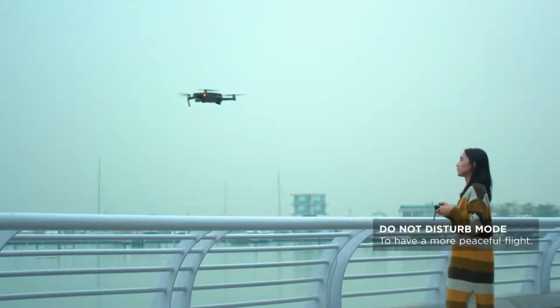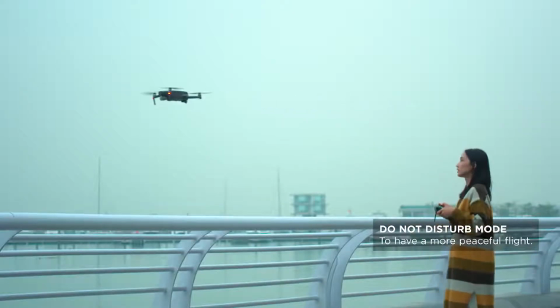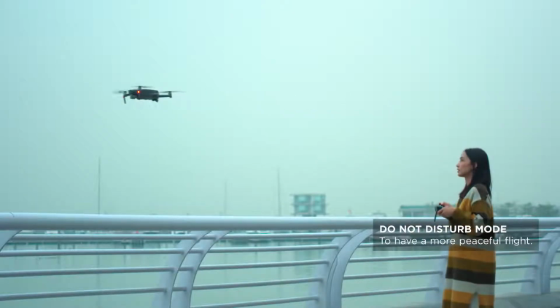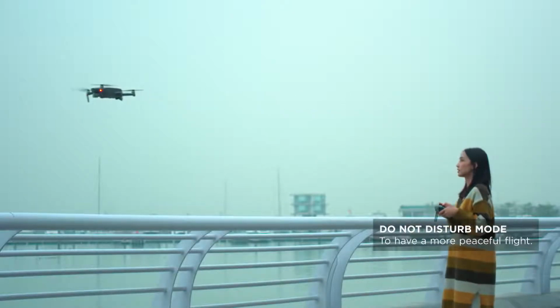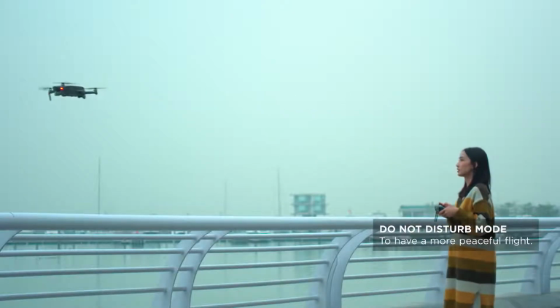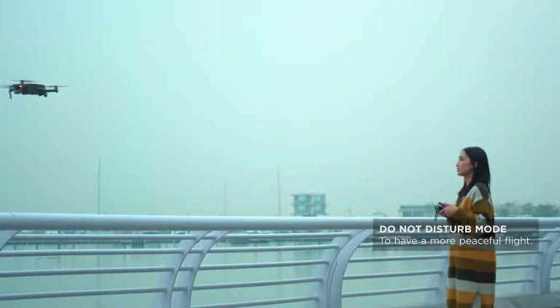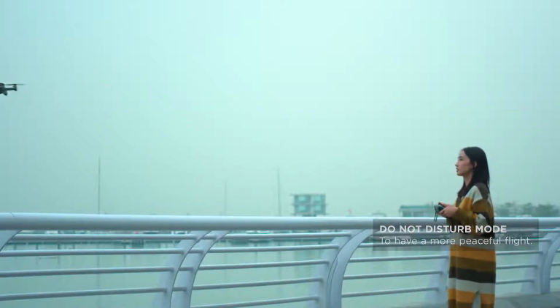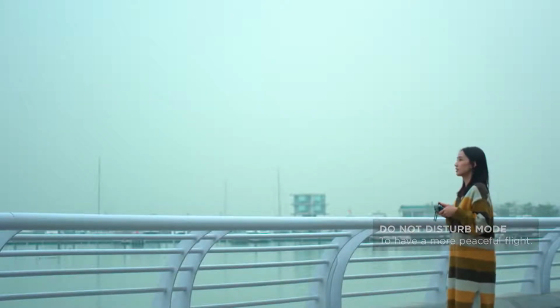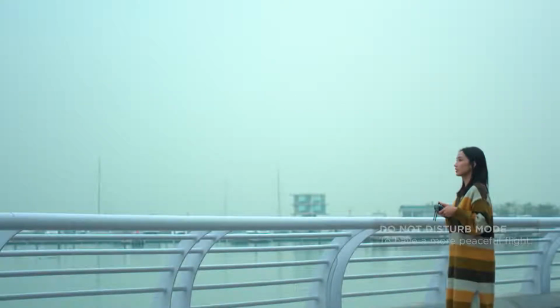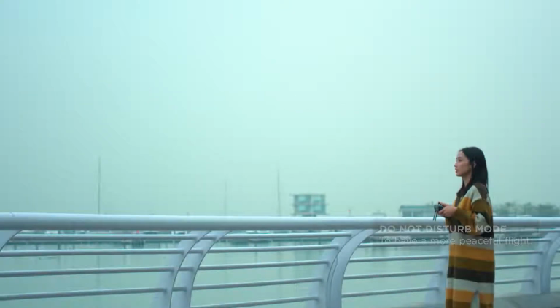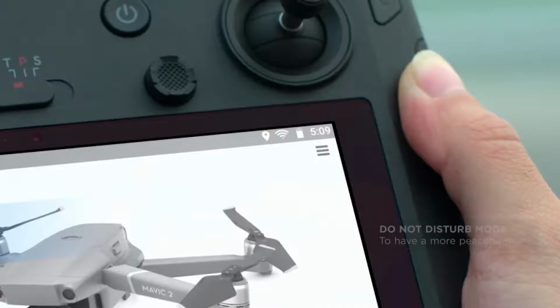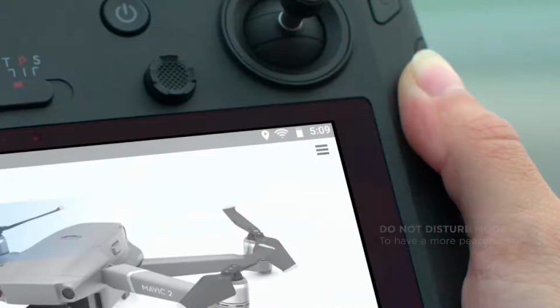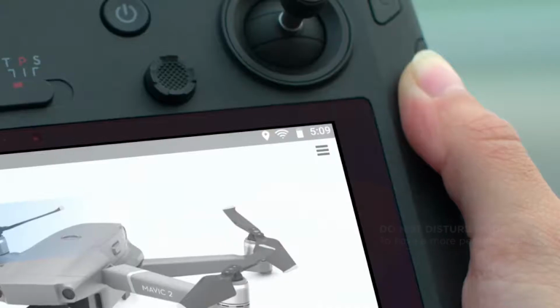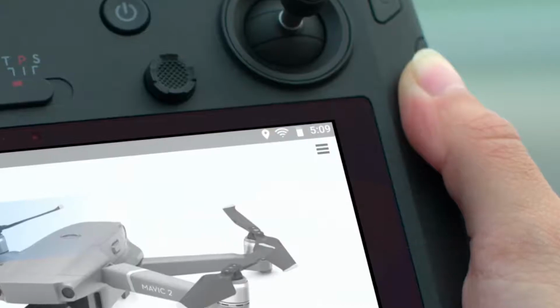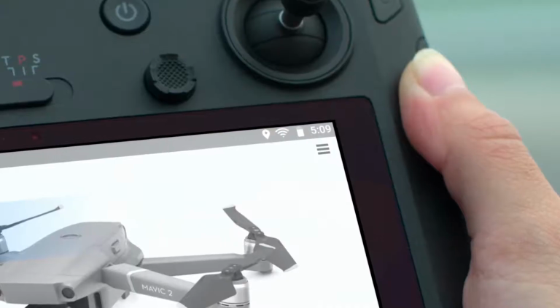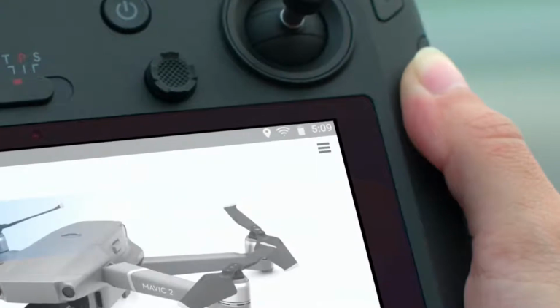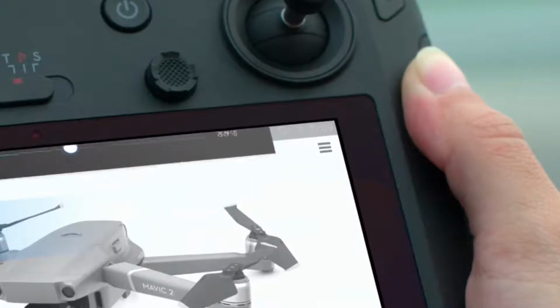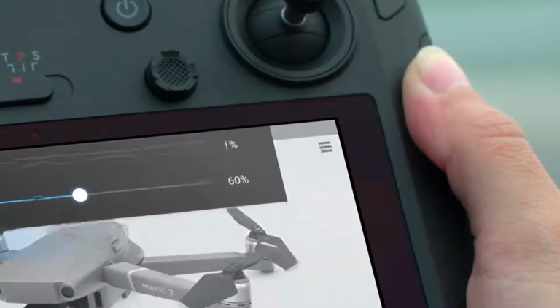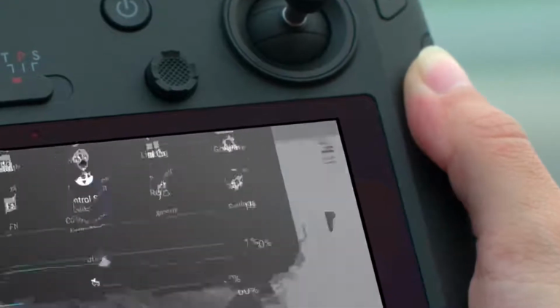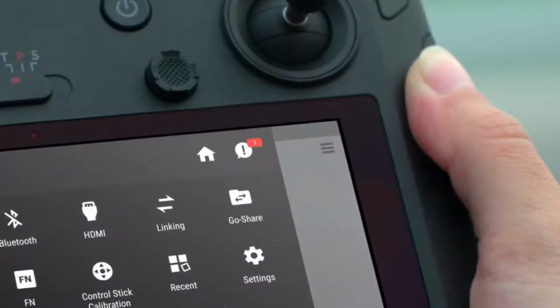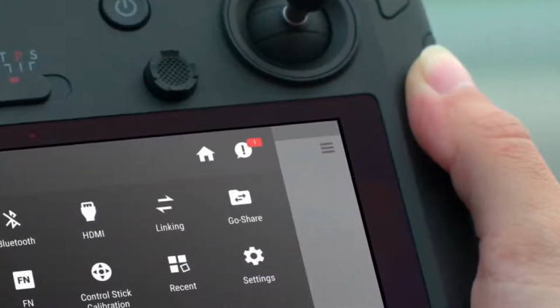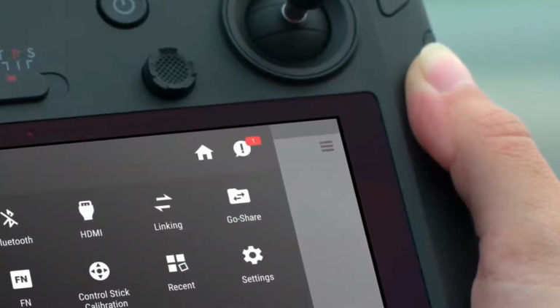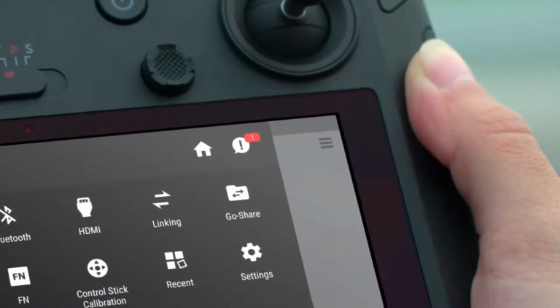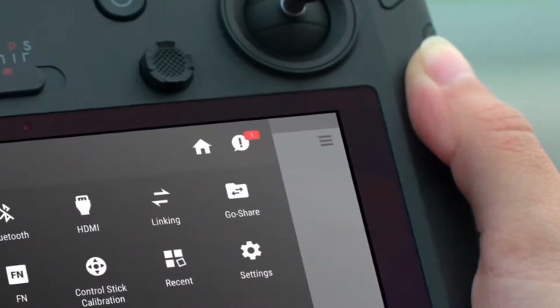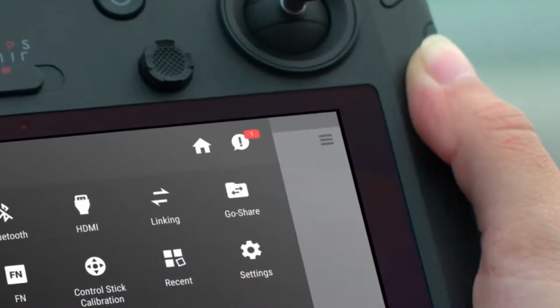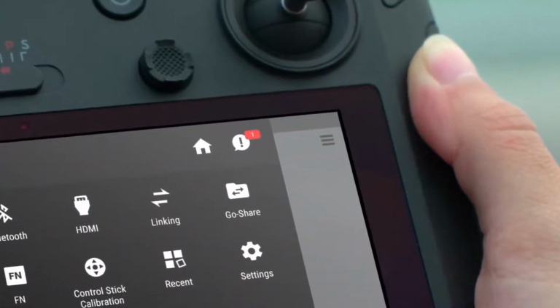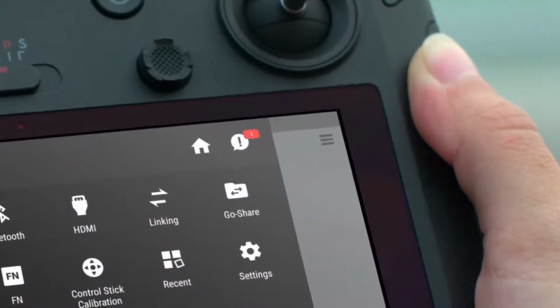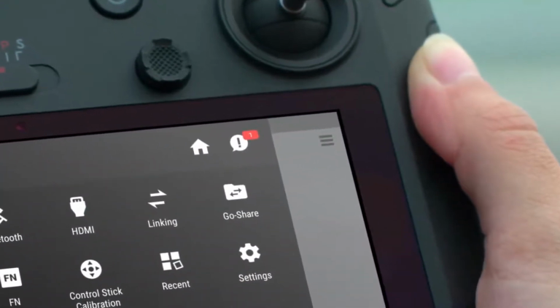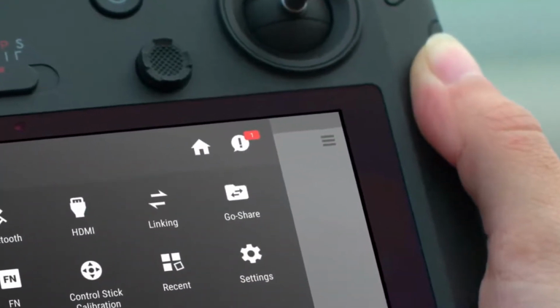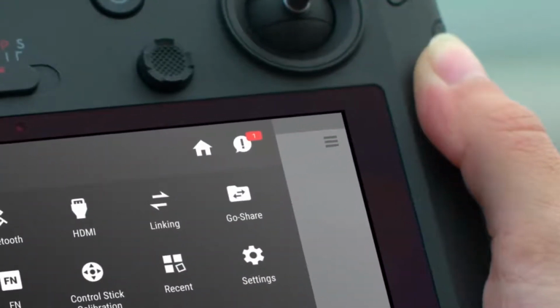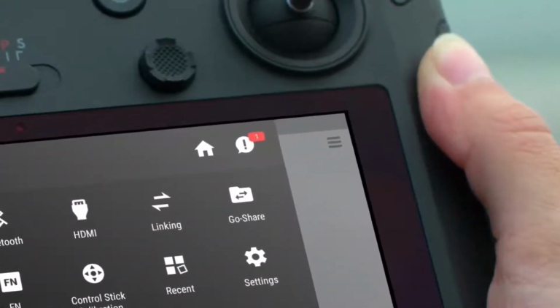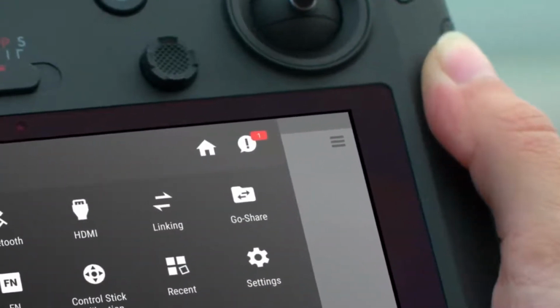So after launching DJI GO 4, all notifications will only be shown in the notification bar.